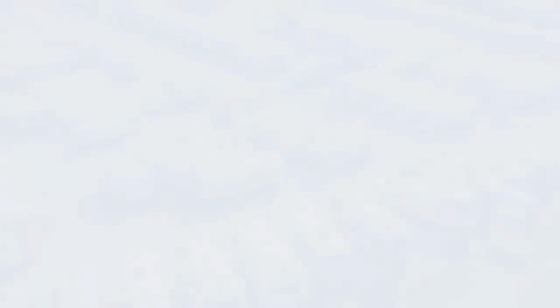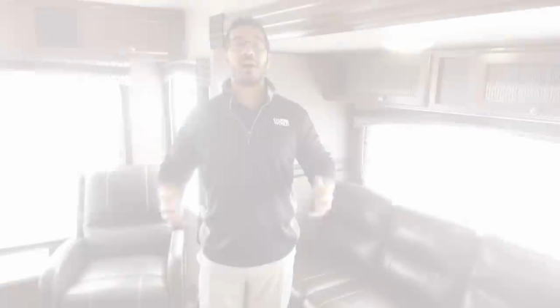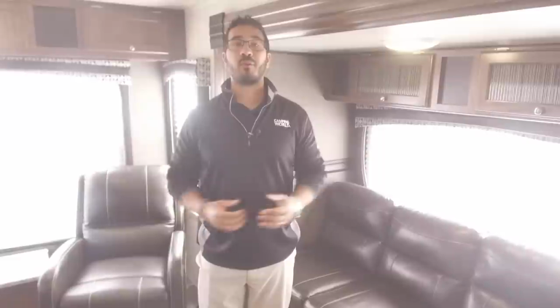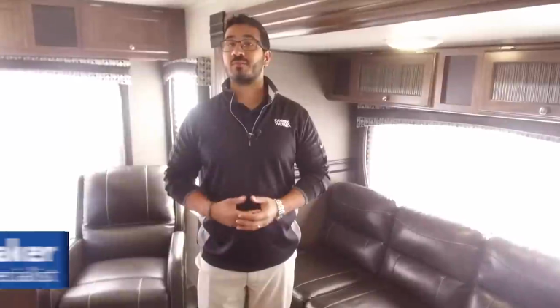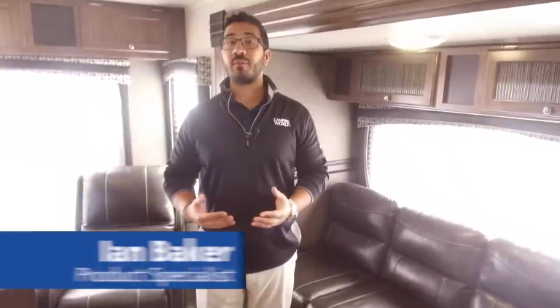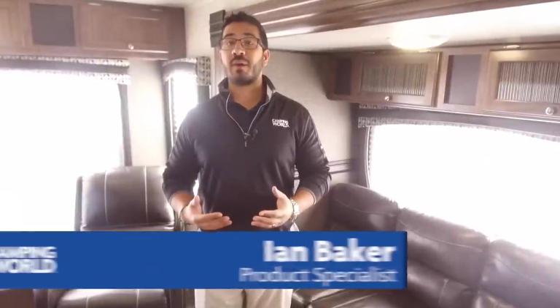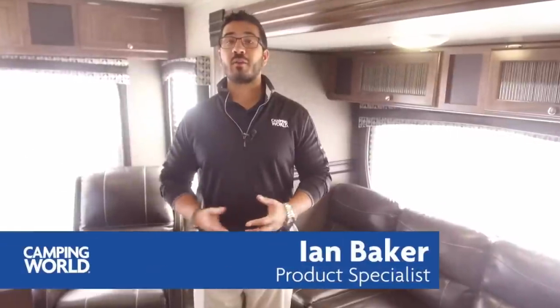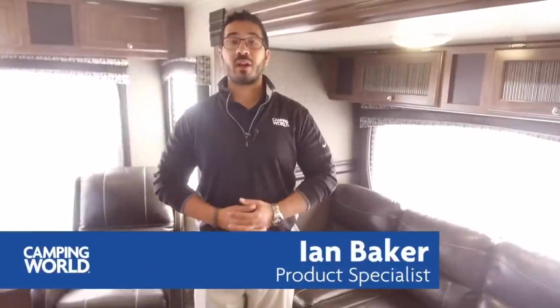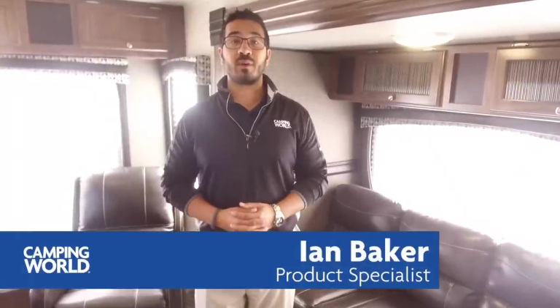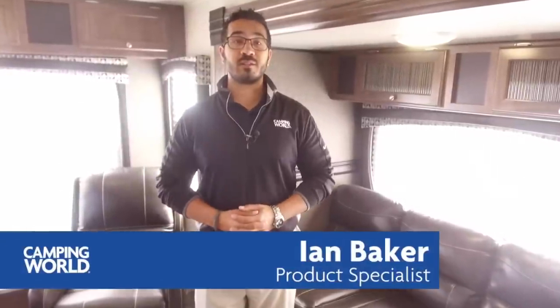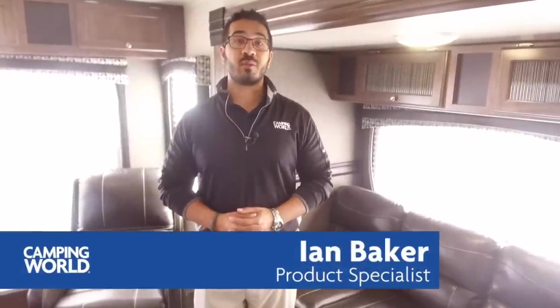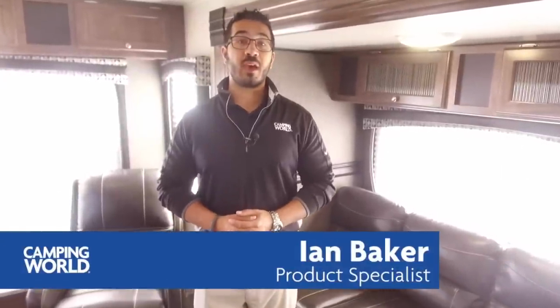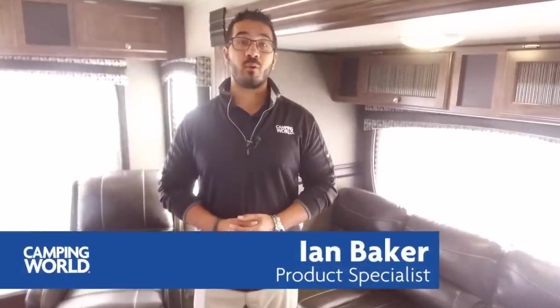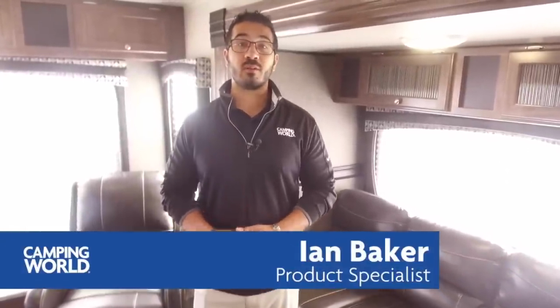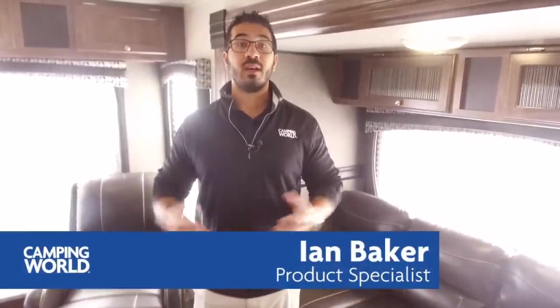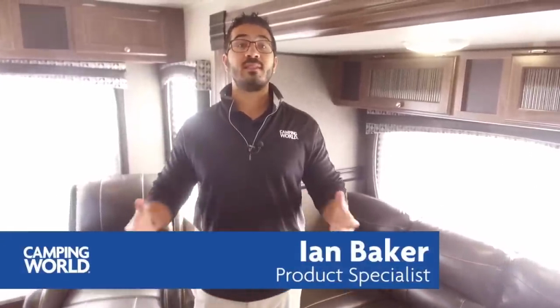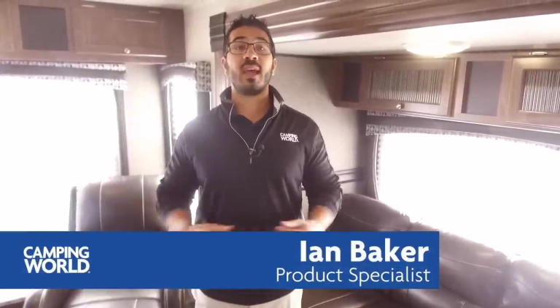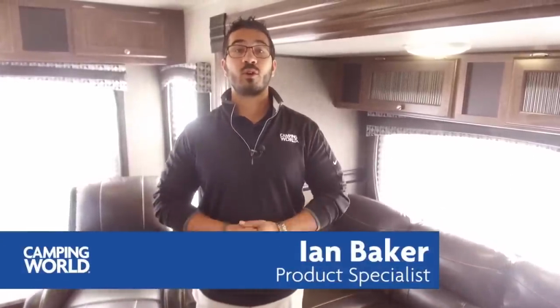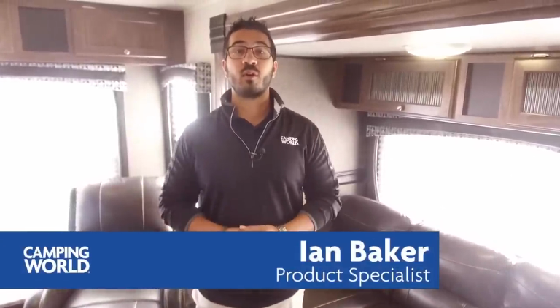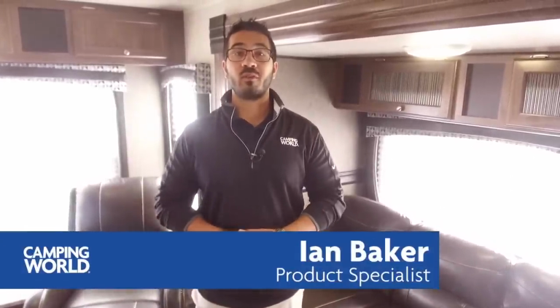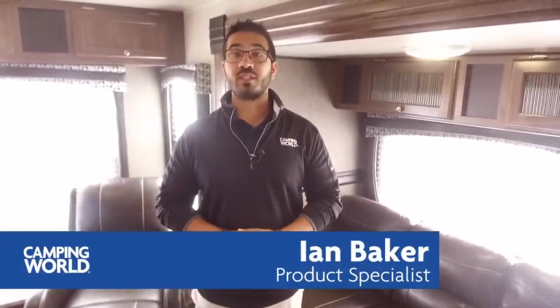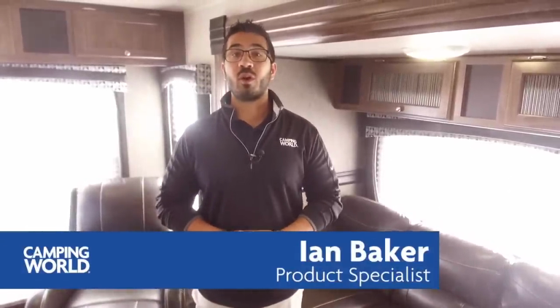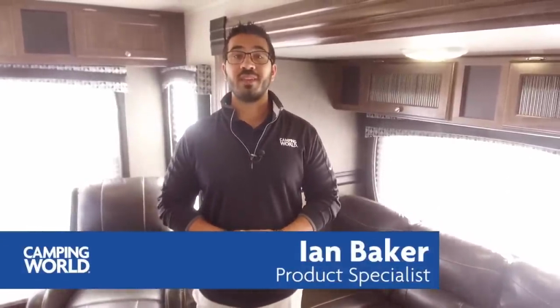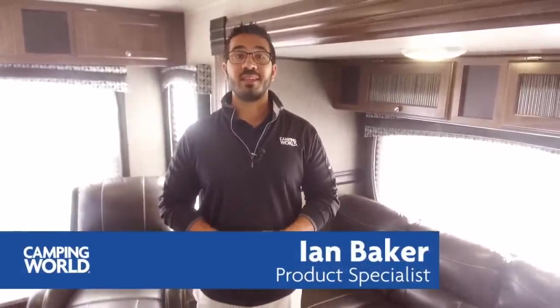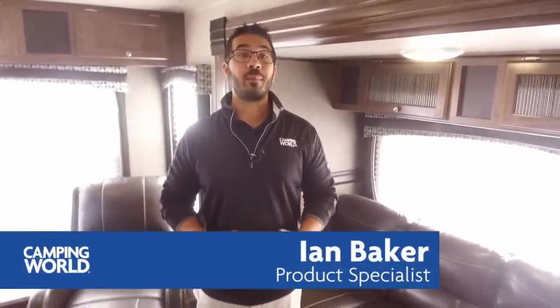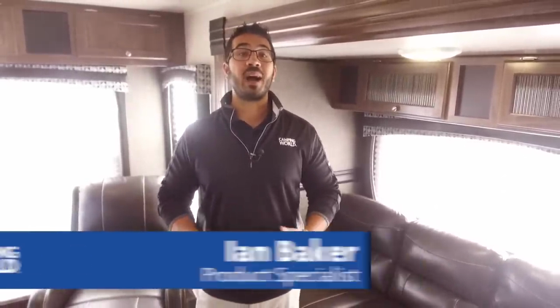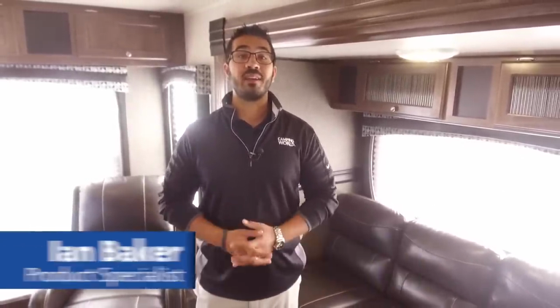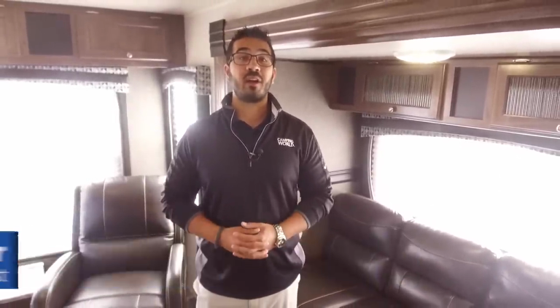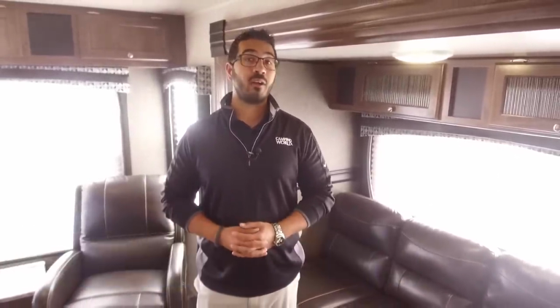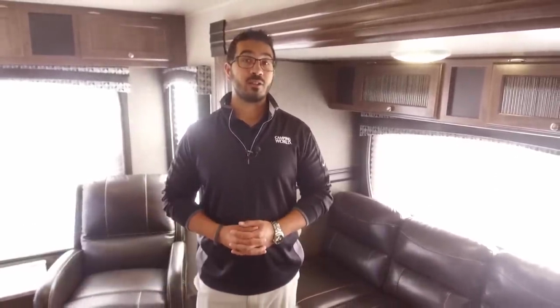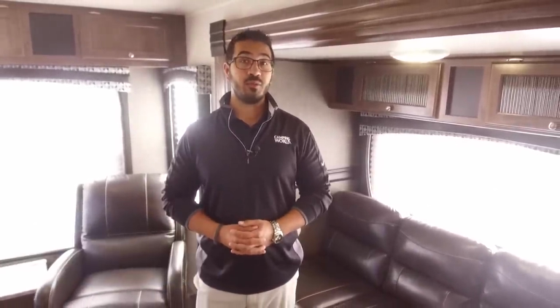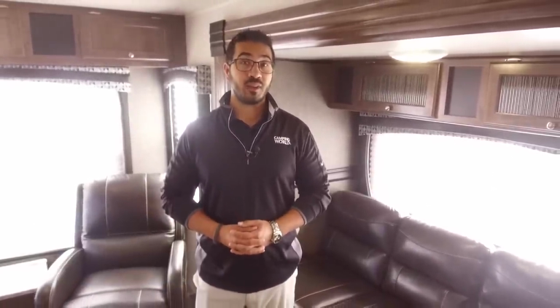Hi folks, I'm Ian Baker, the product specialist with Camping World, and today we're going to go over the 2018 Pioneer RL250.